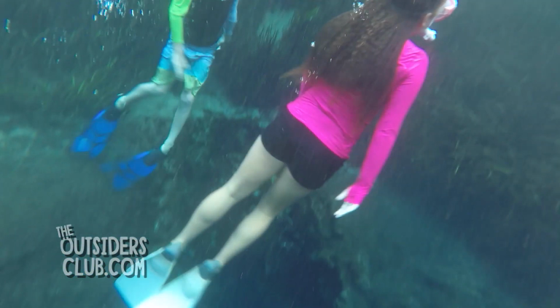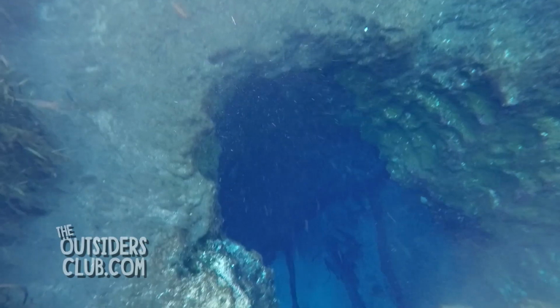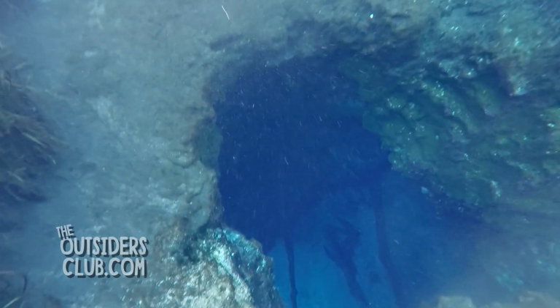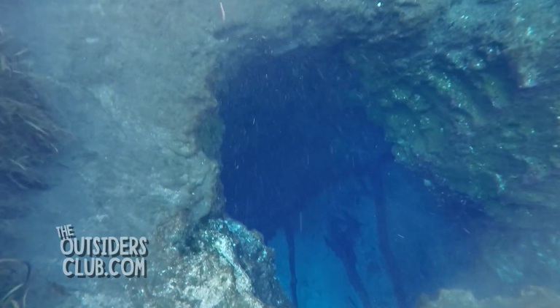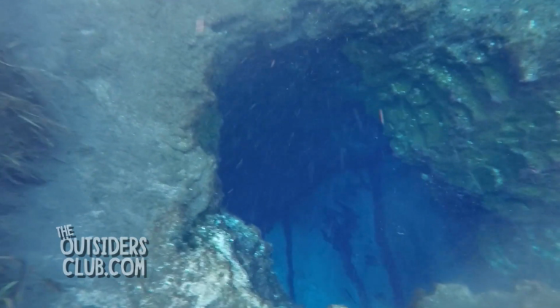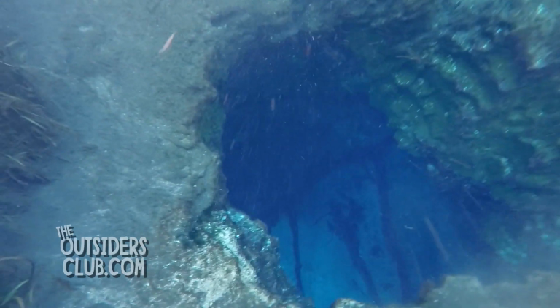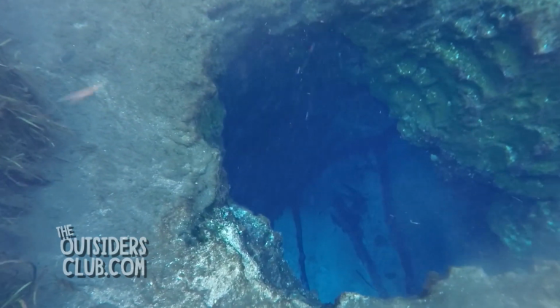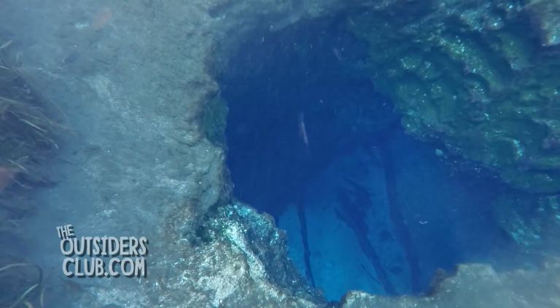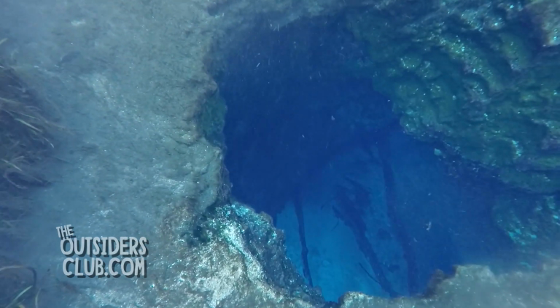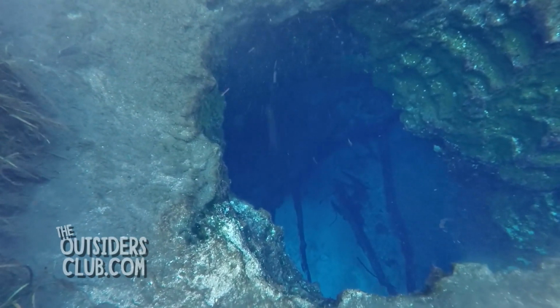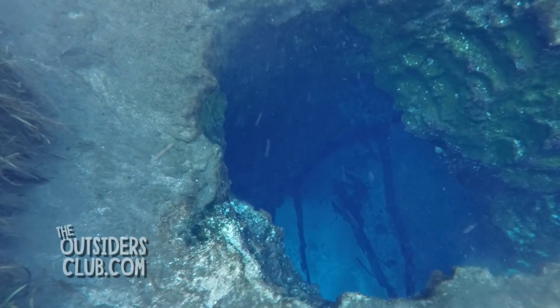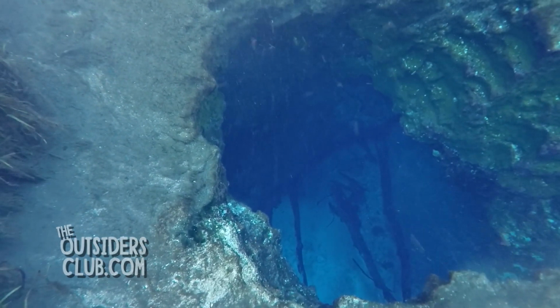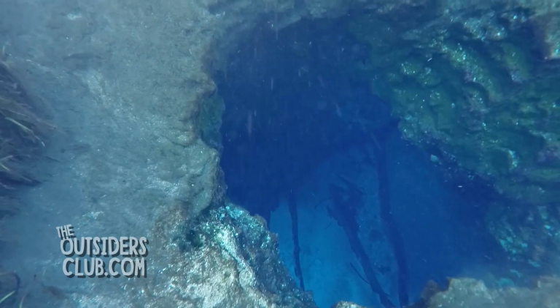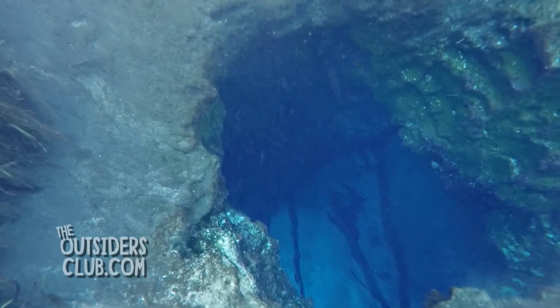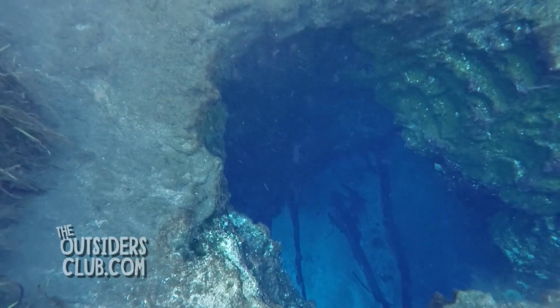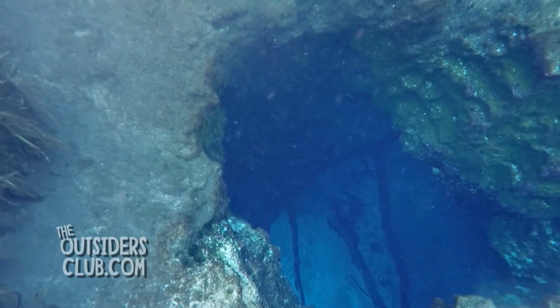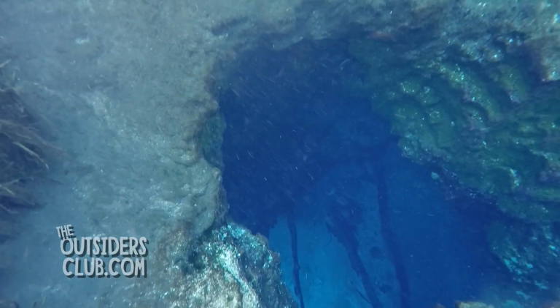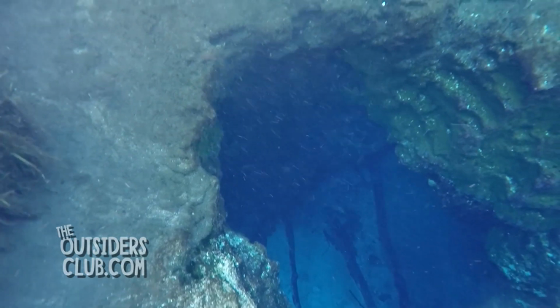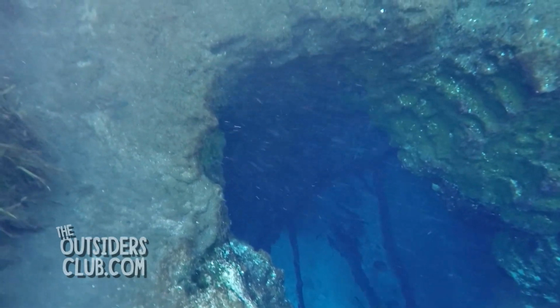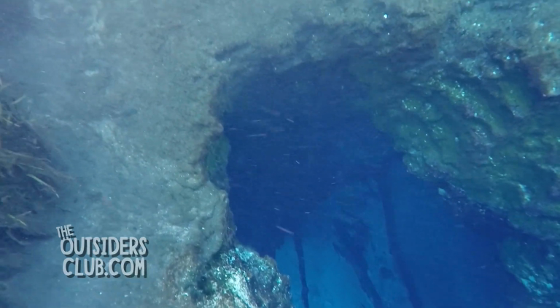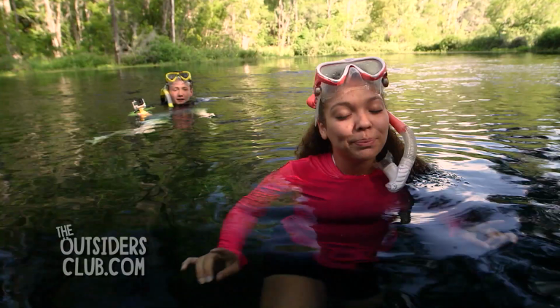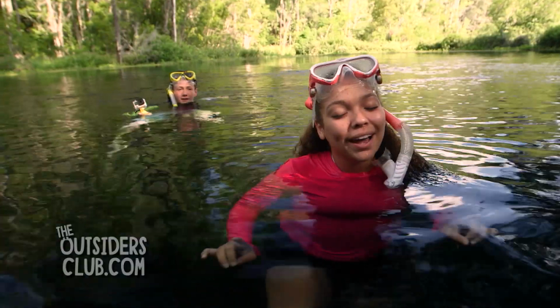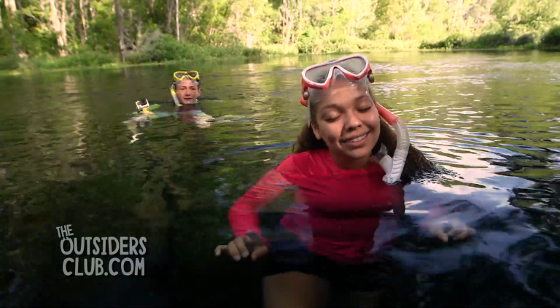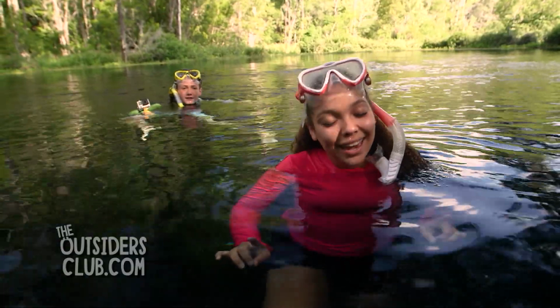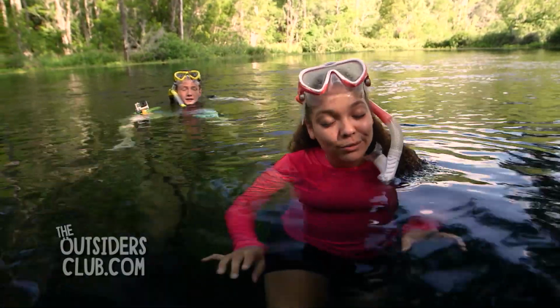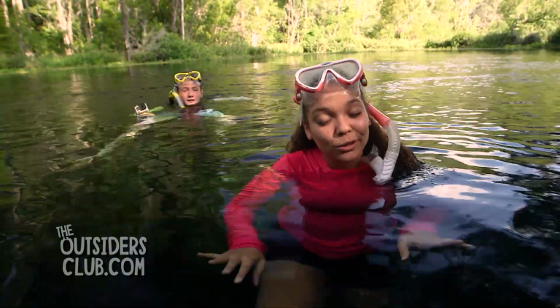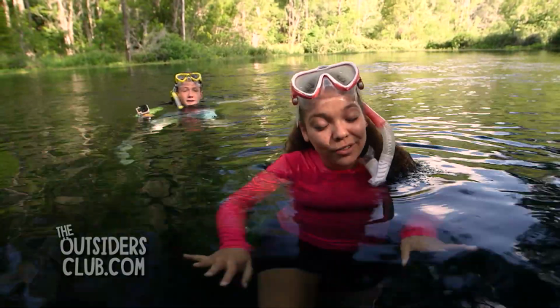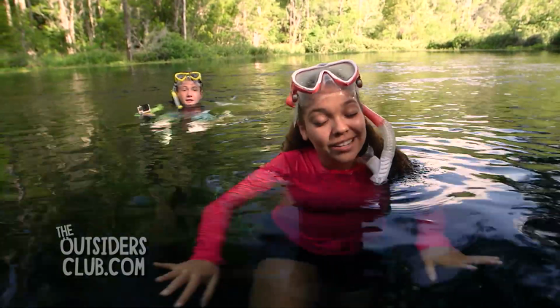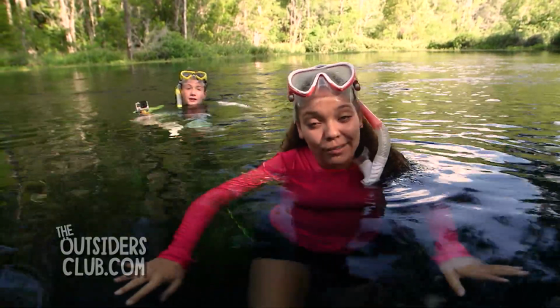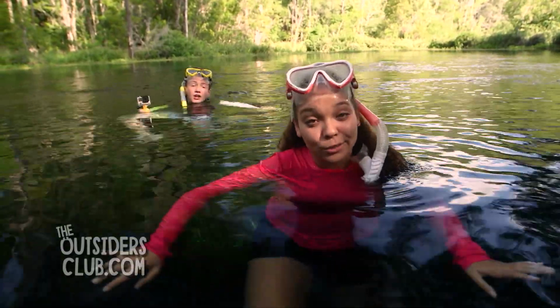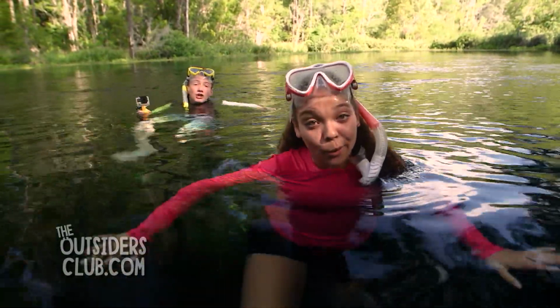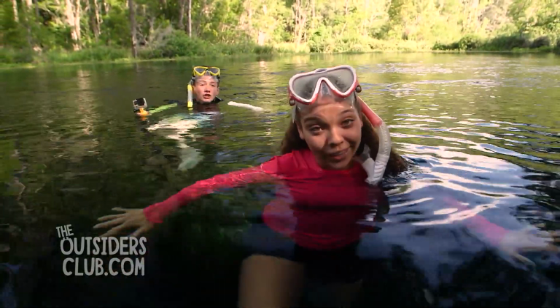A cave is a natural opening or passage large enough to be explored — by cave-certified divers only.